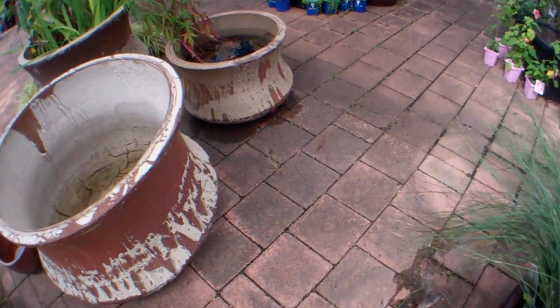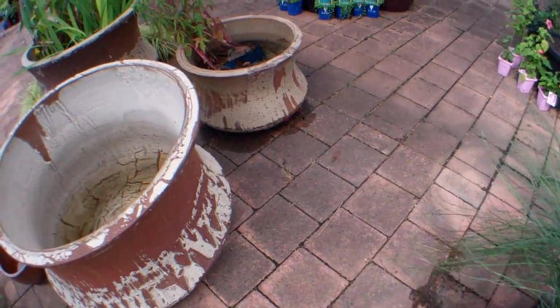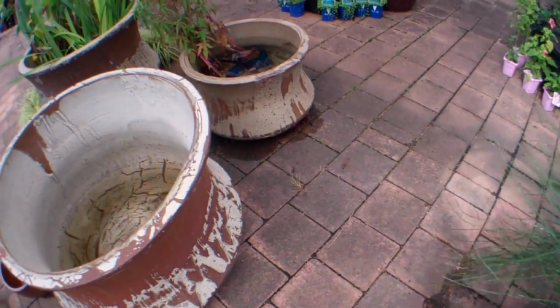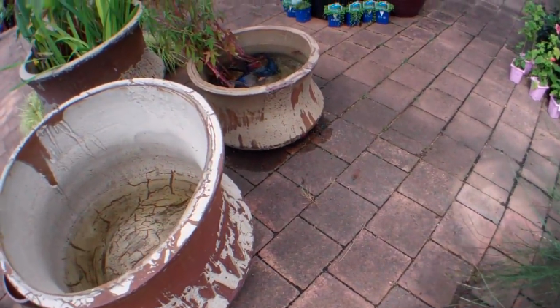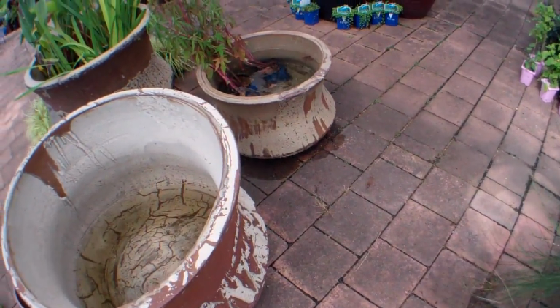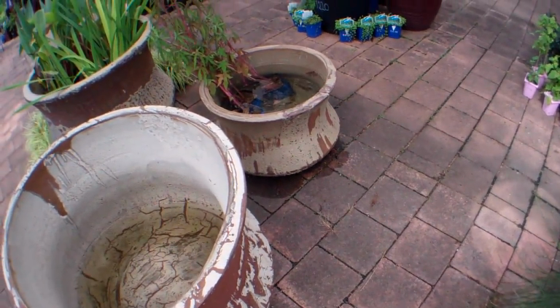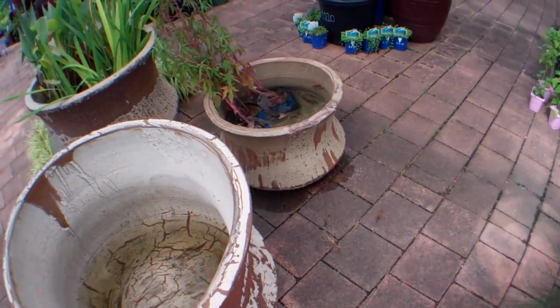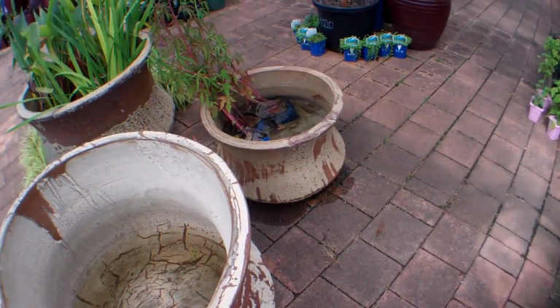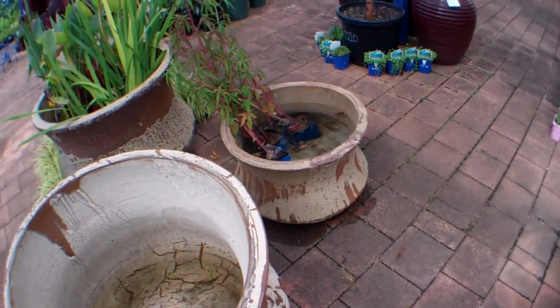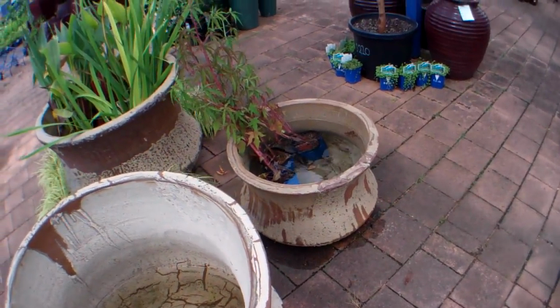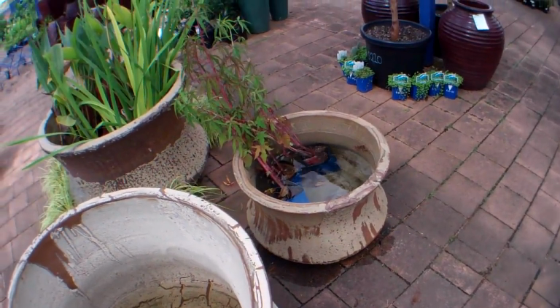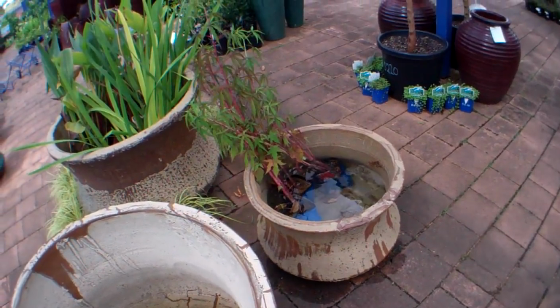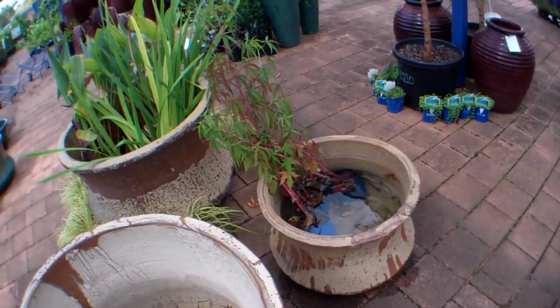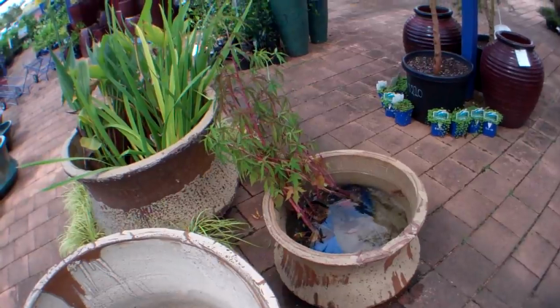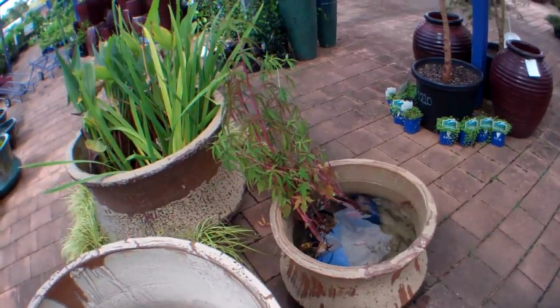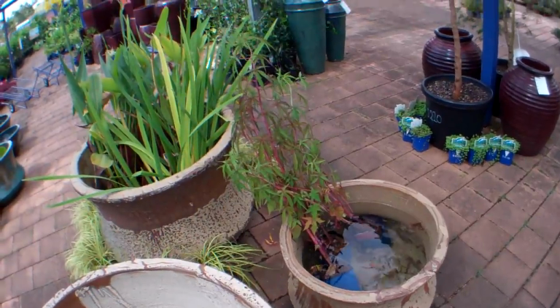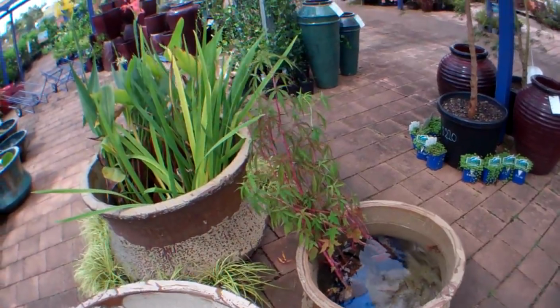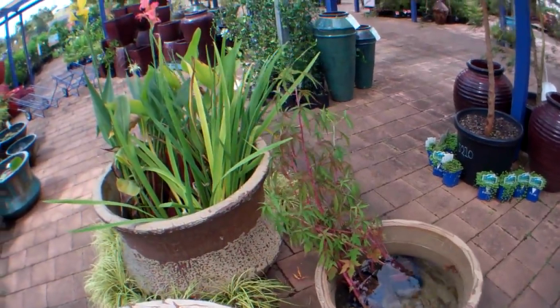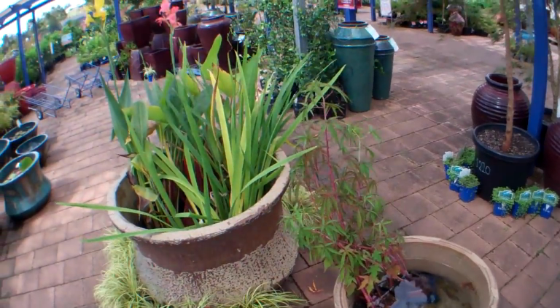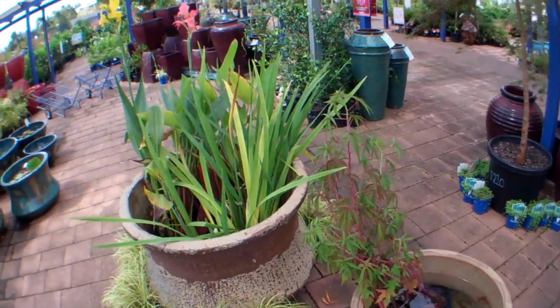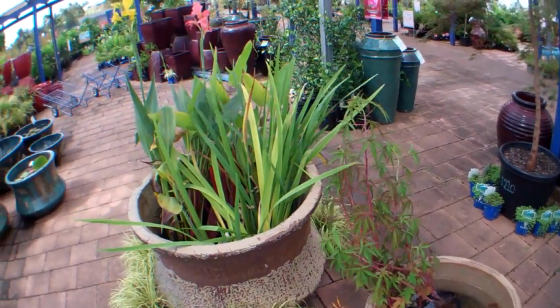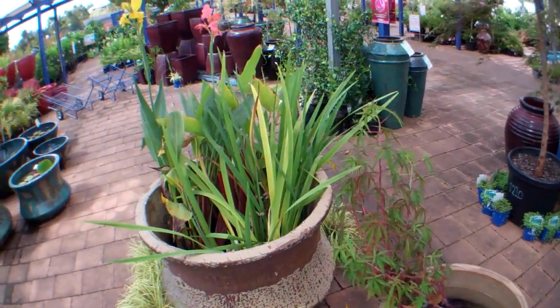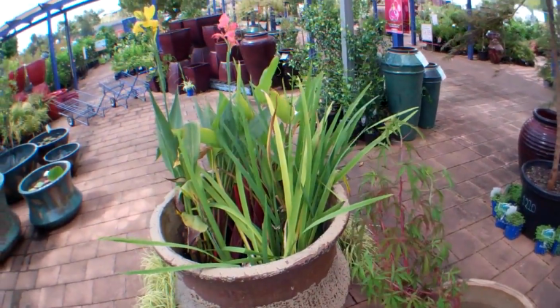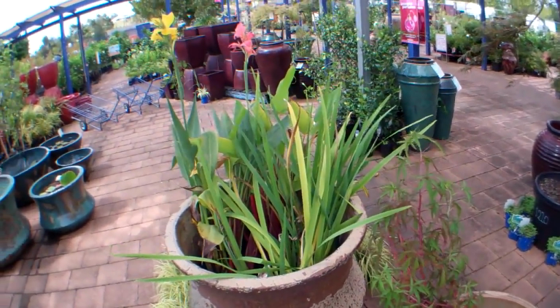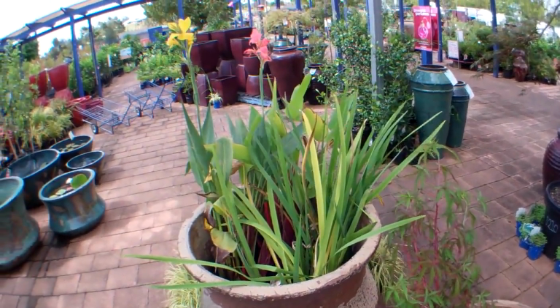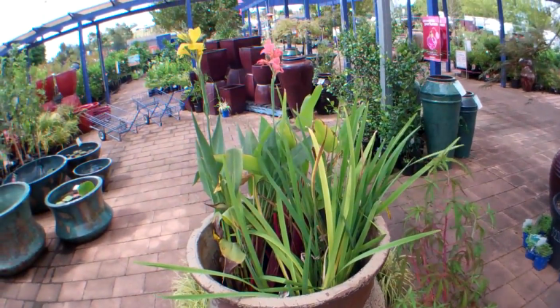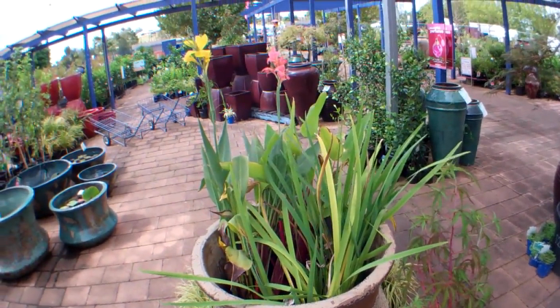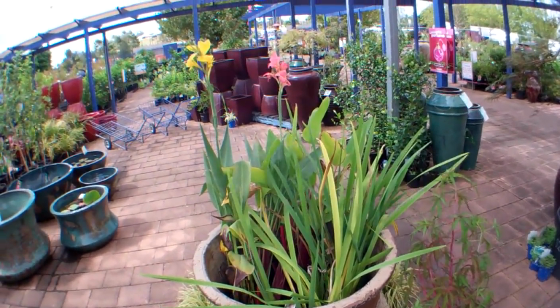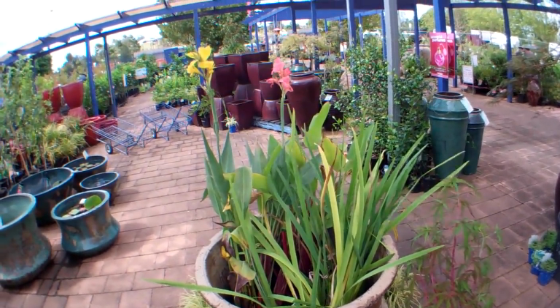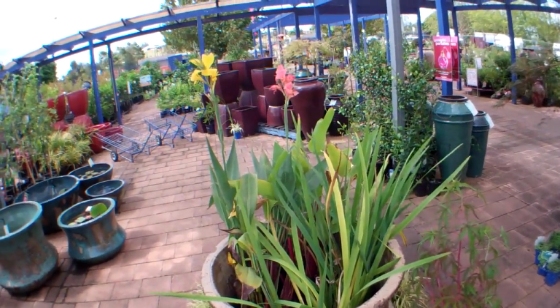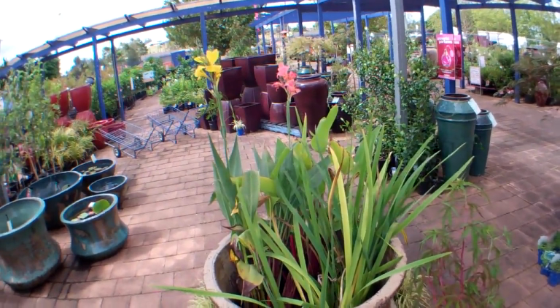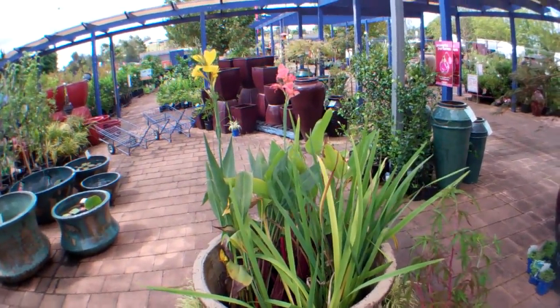Come in and check them out today. You could even put a few fish in there to add to the look.